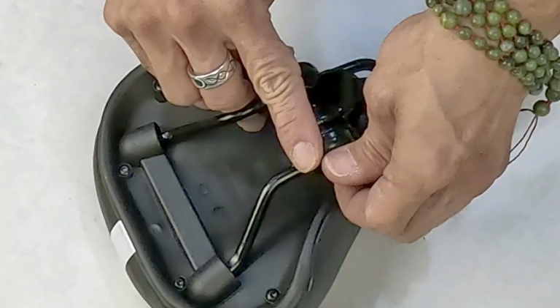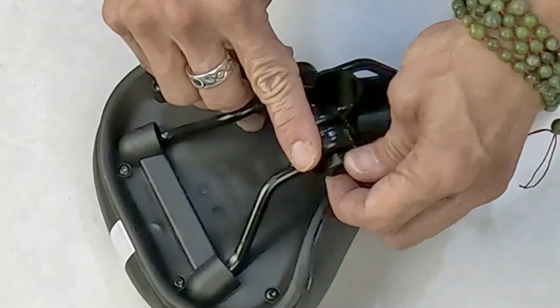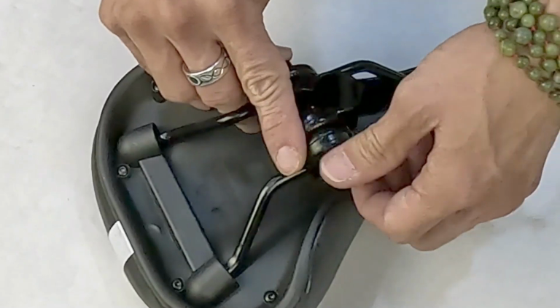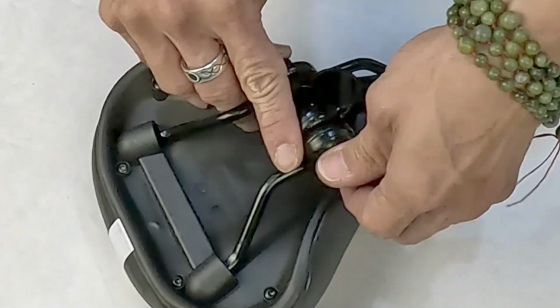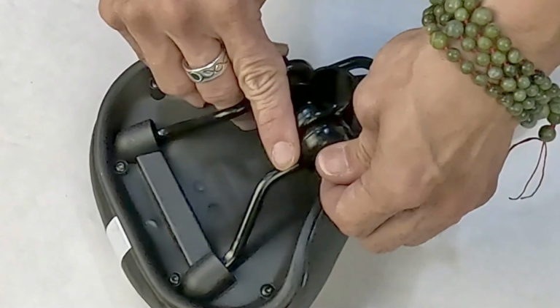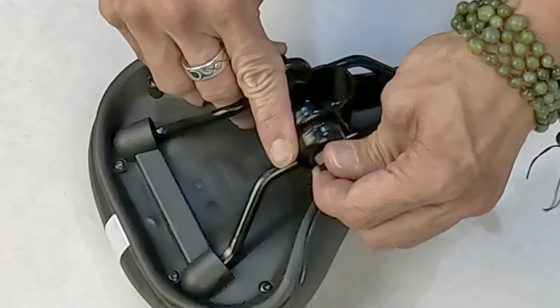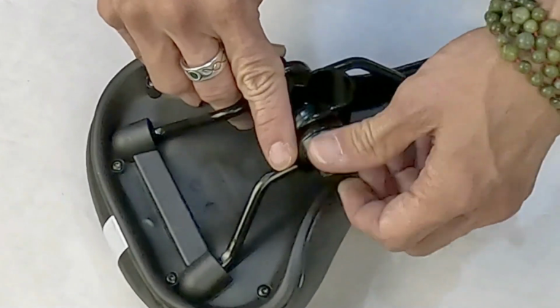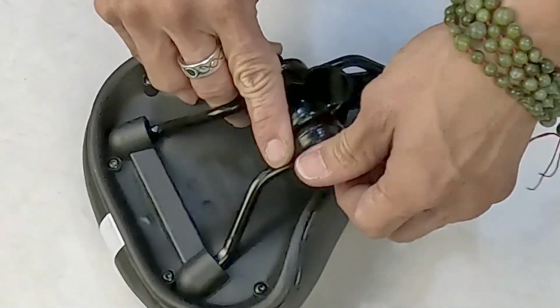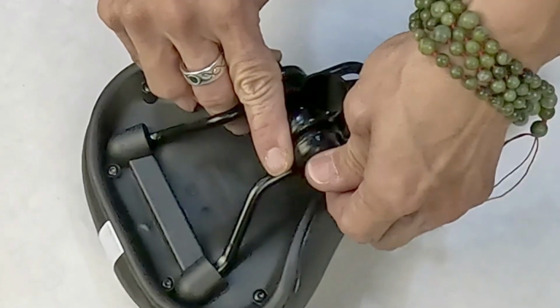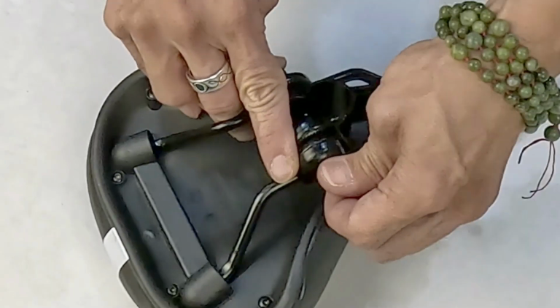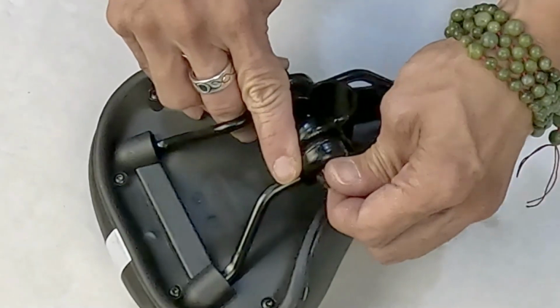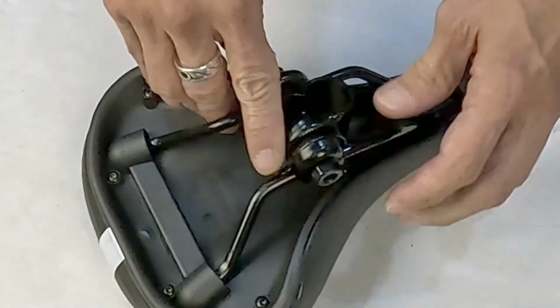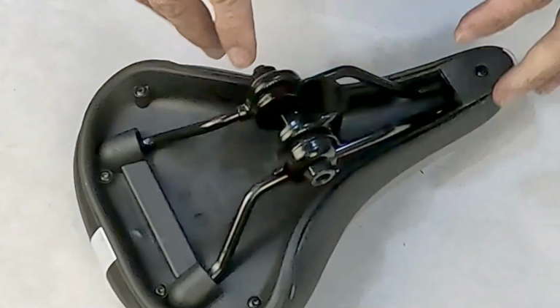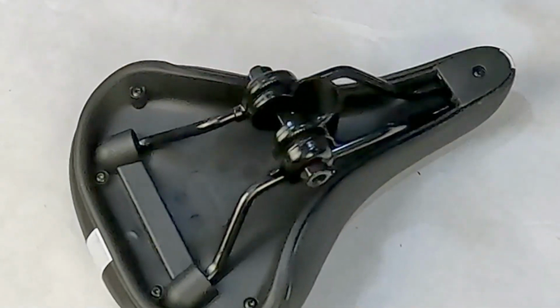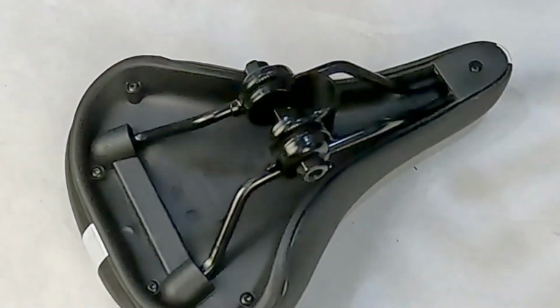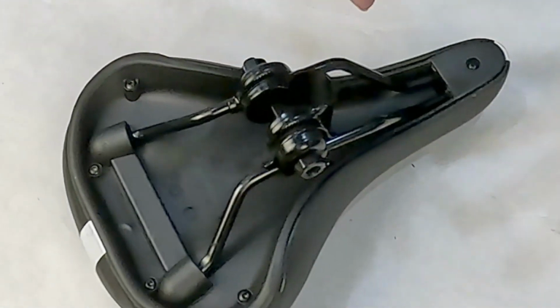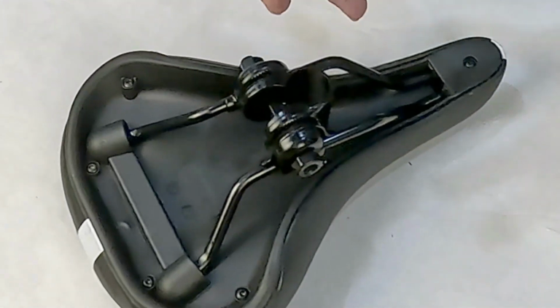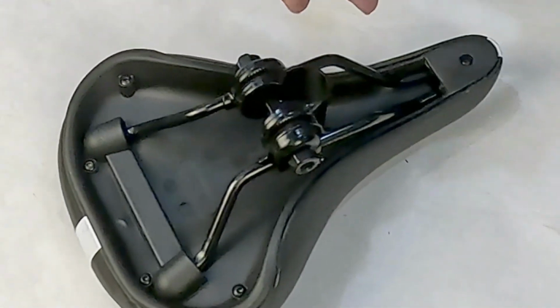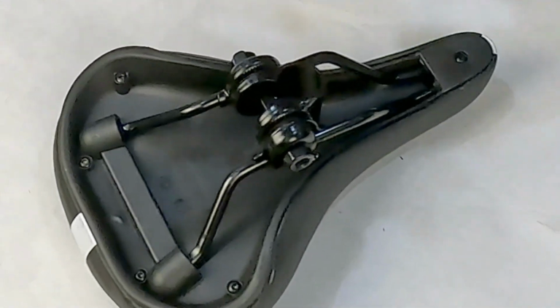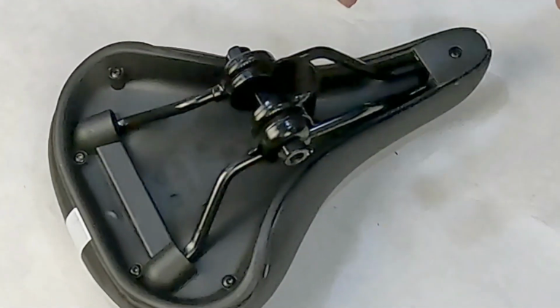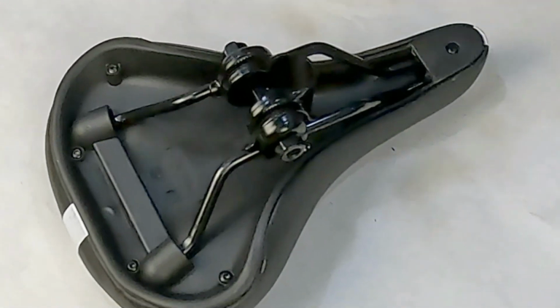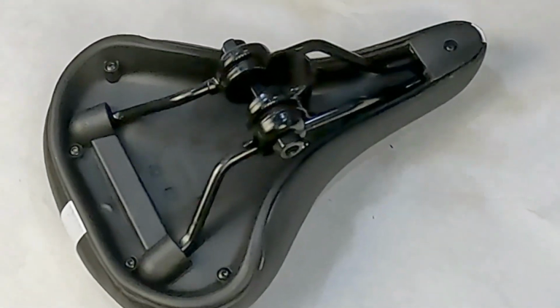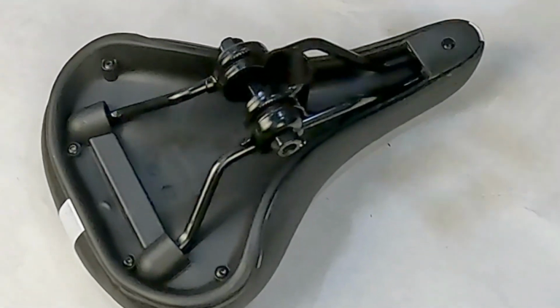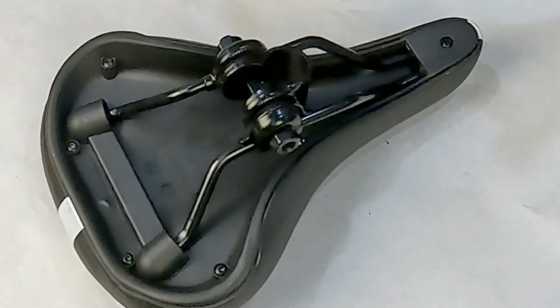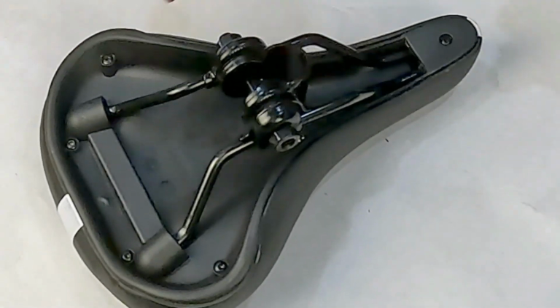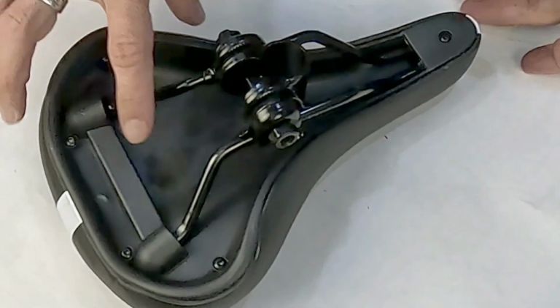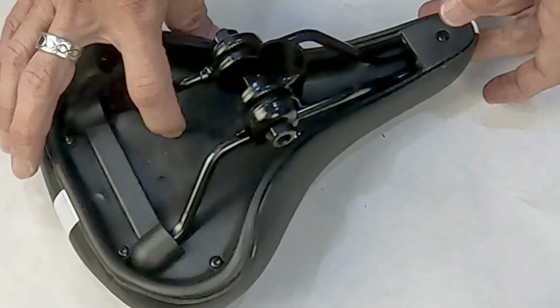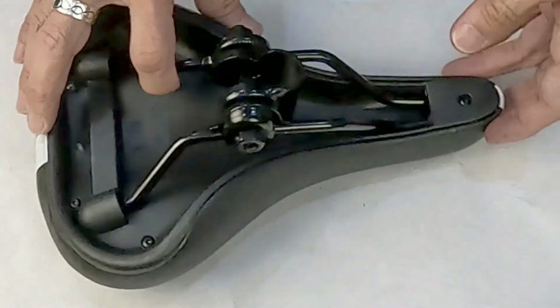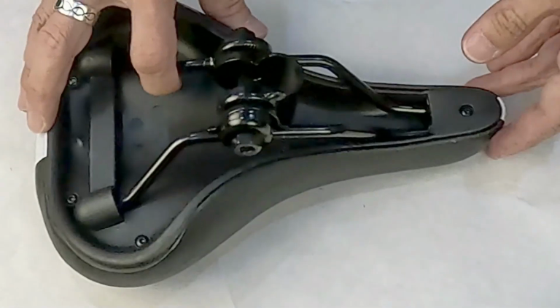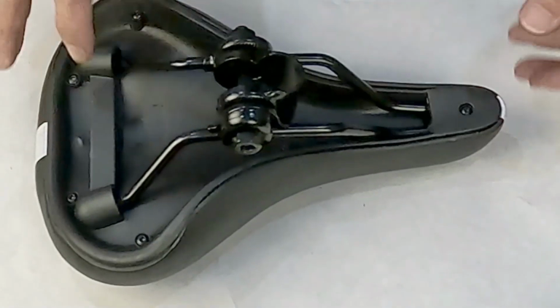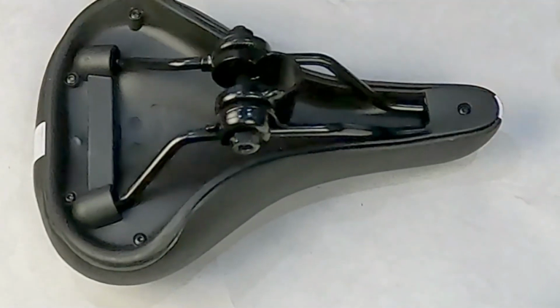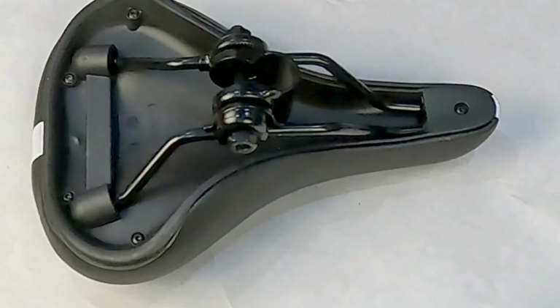And that is, in short, how you would tighten and loosen a saddle.